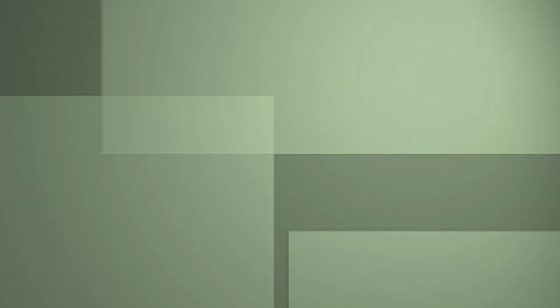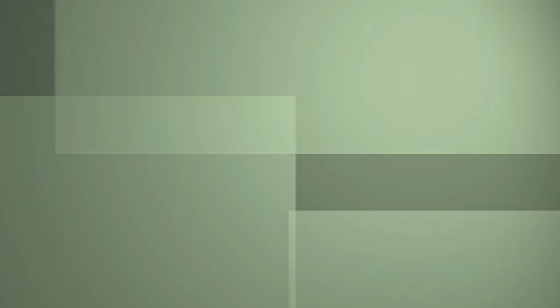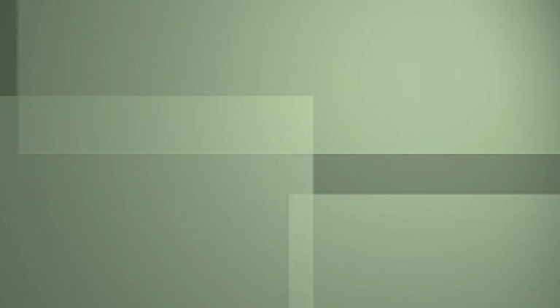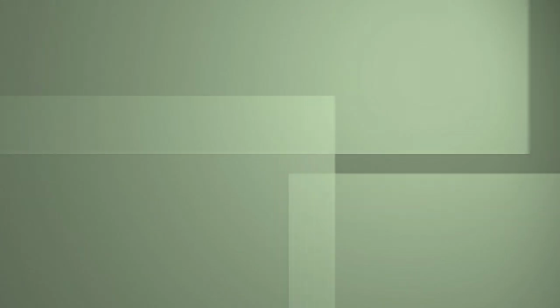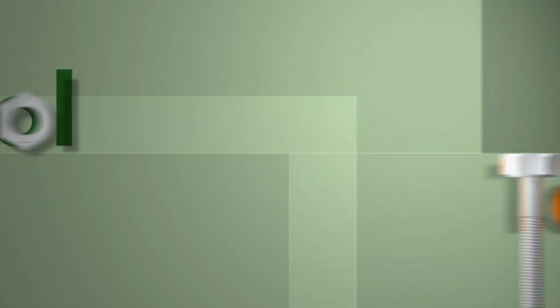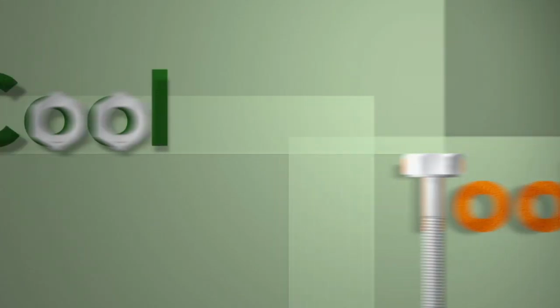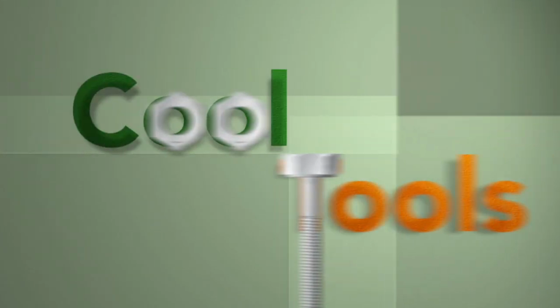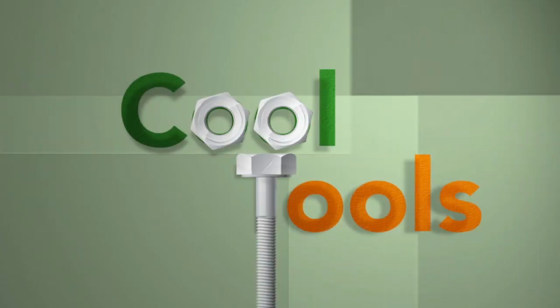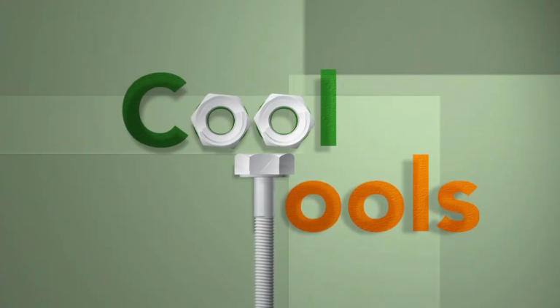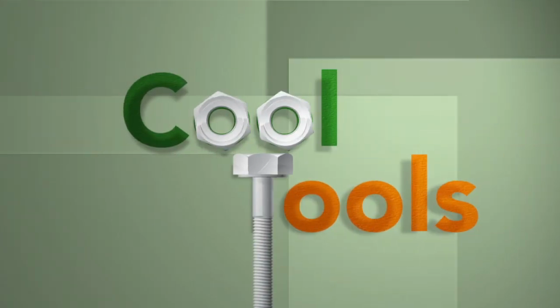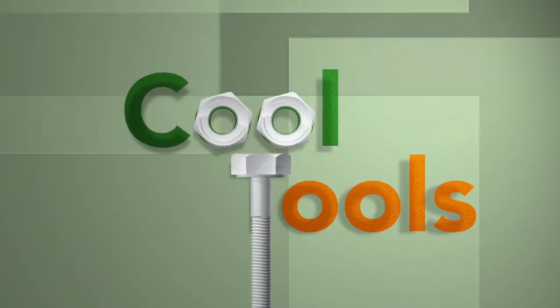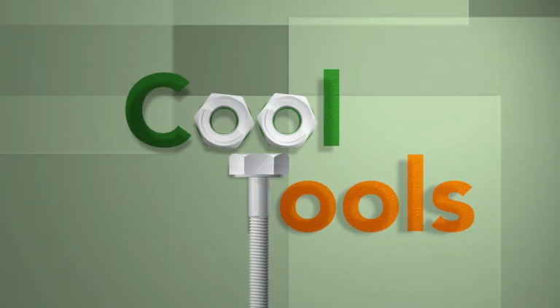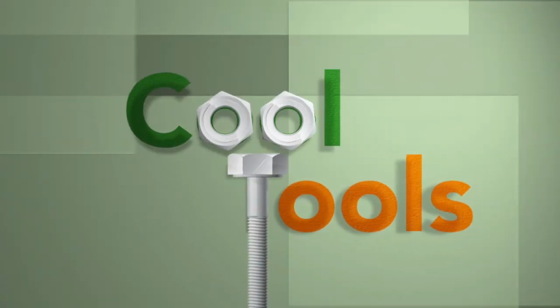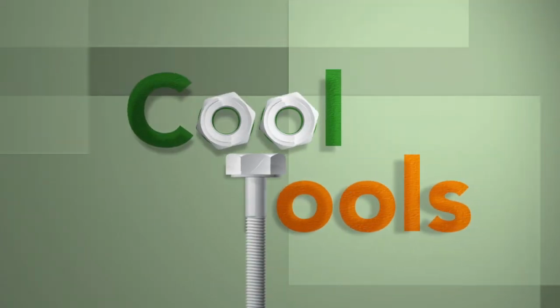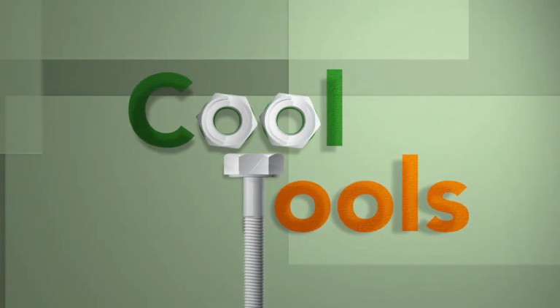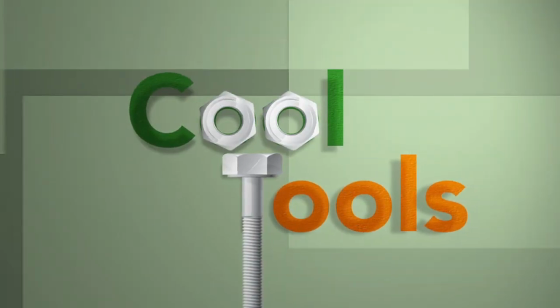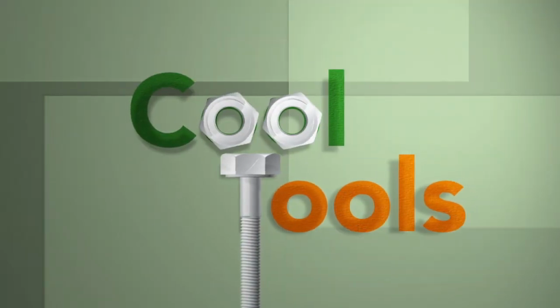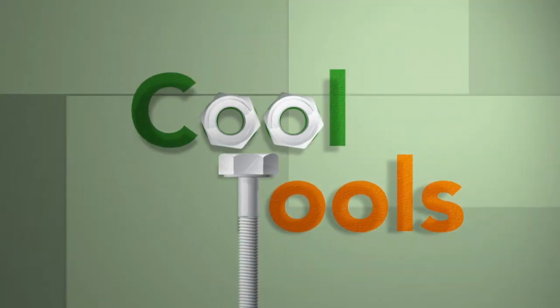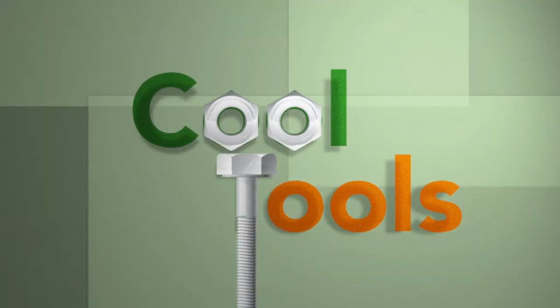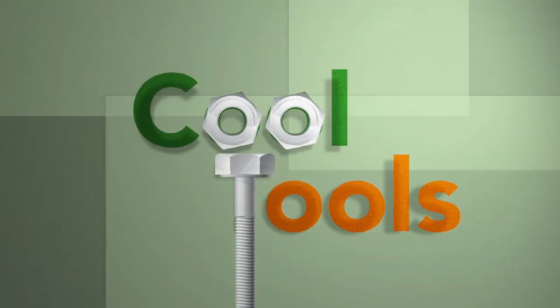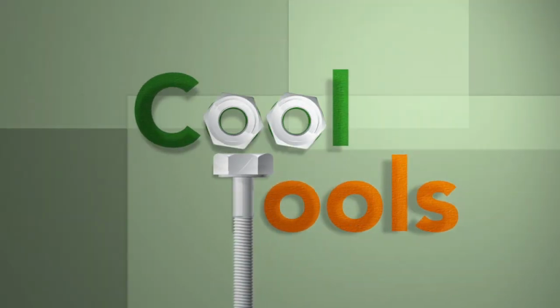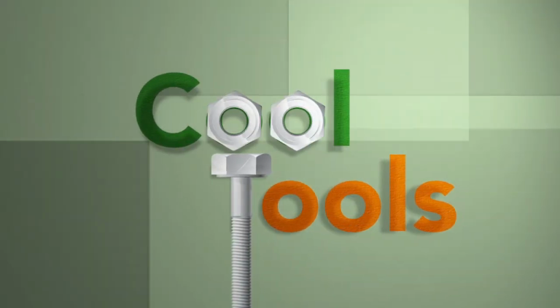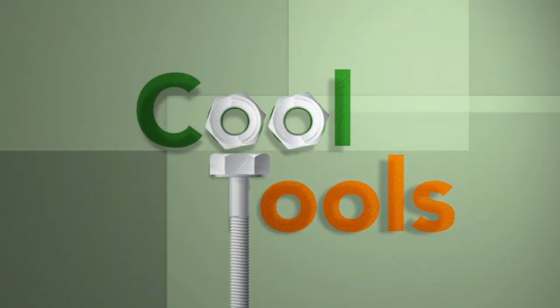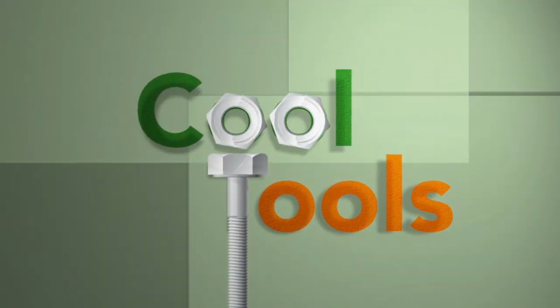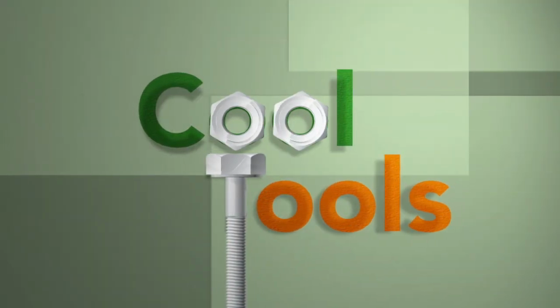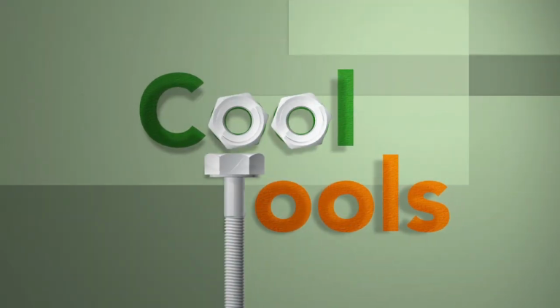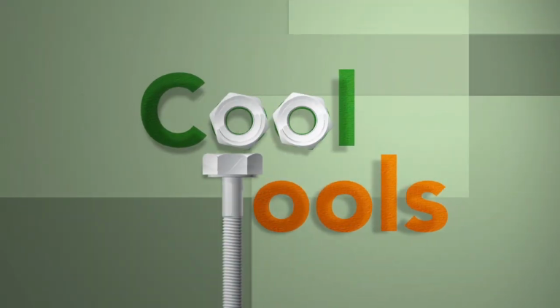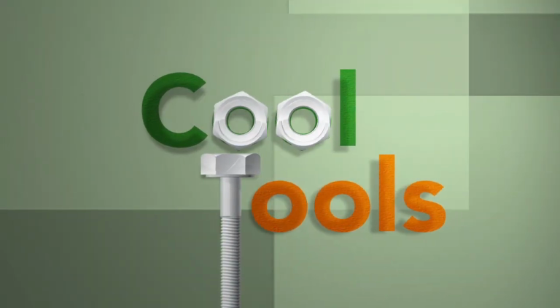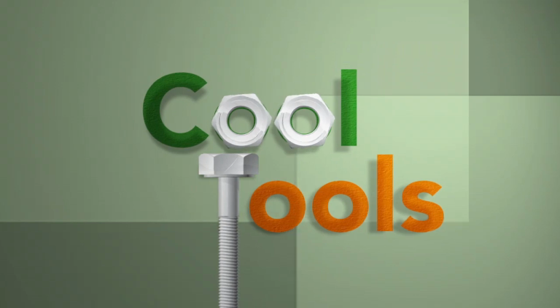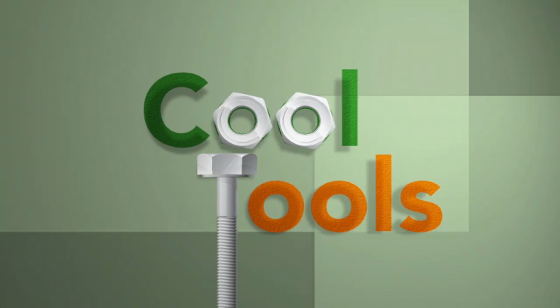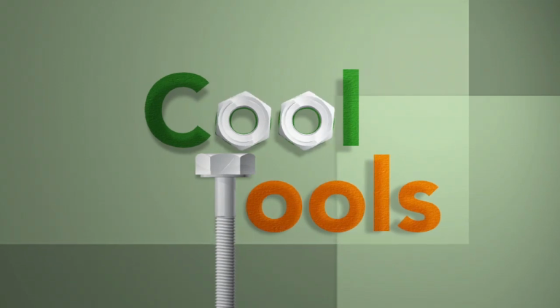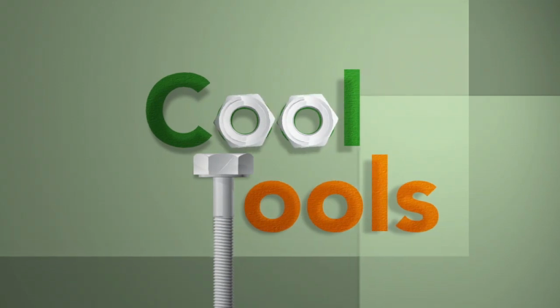For the hottest and coolest products out there, look no further than CoolTools.